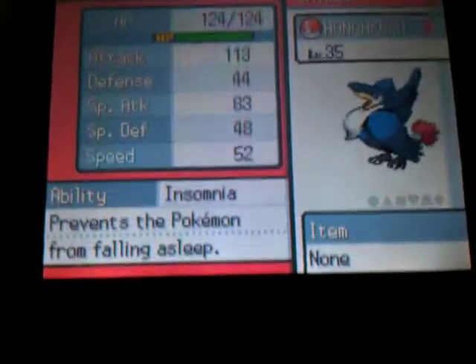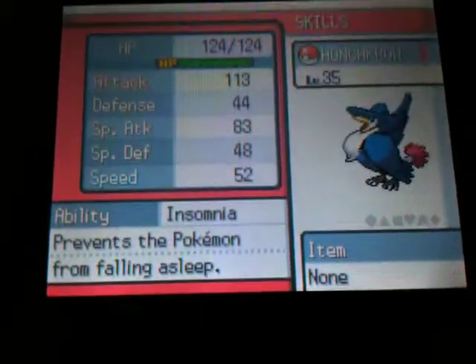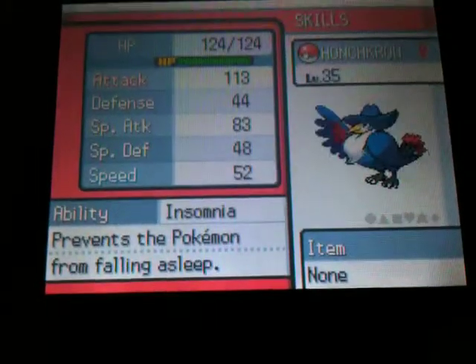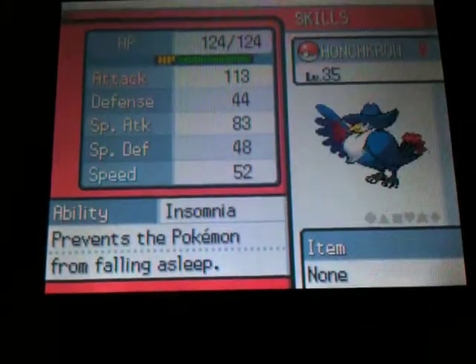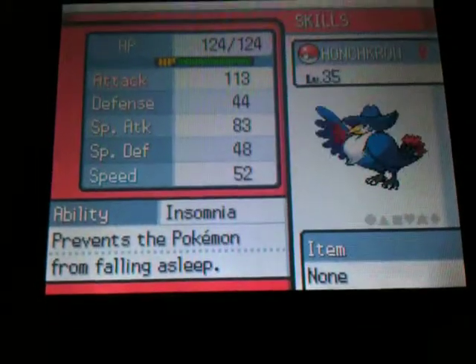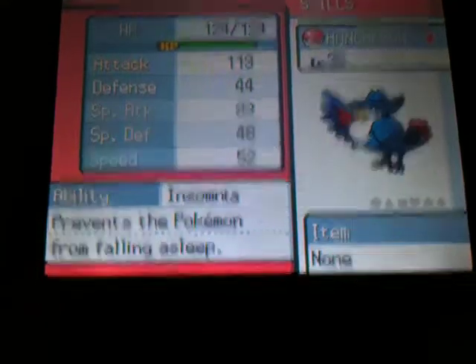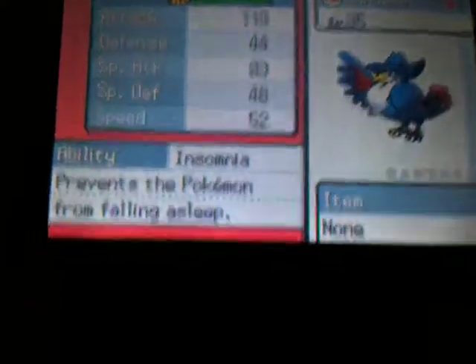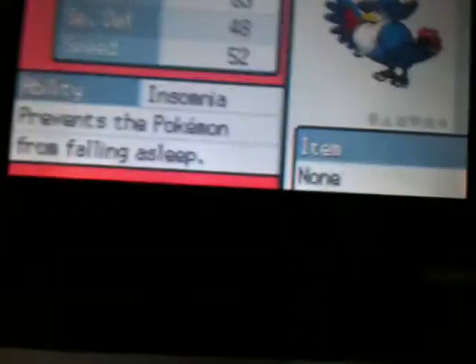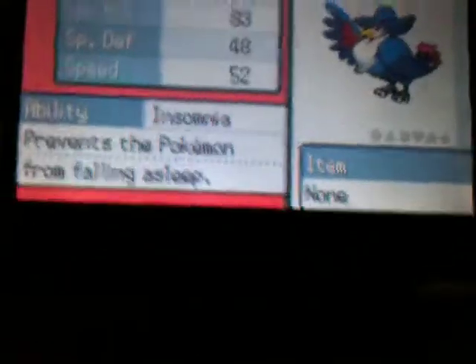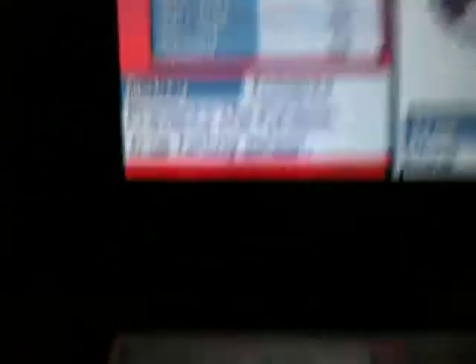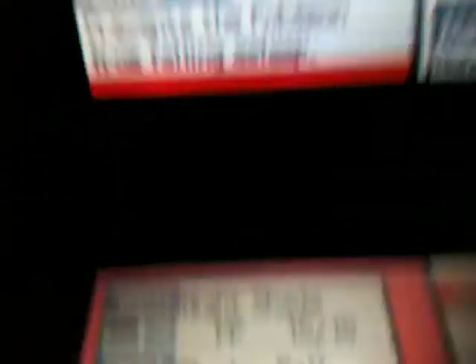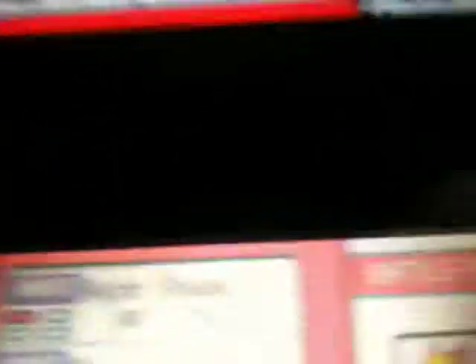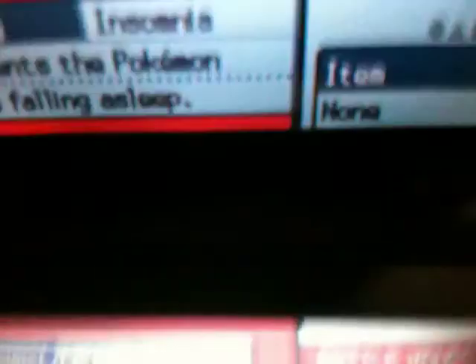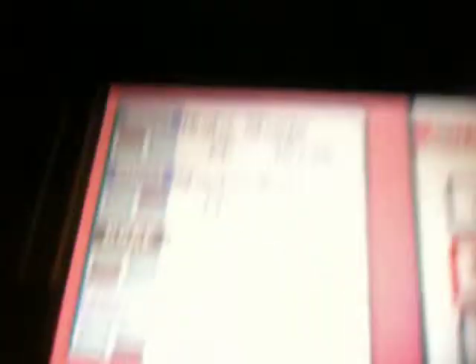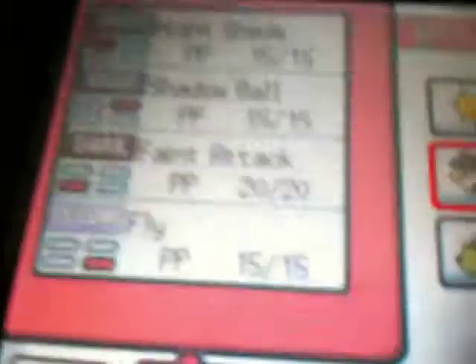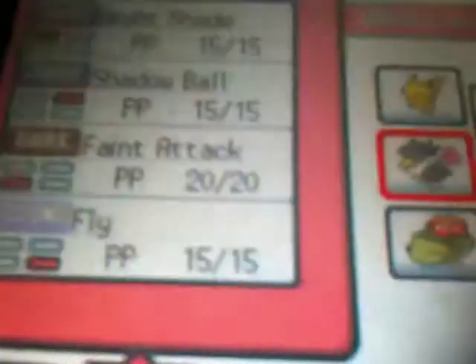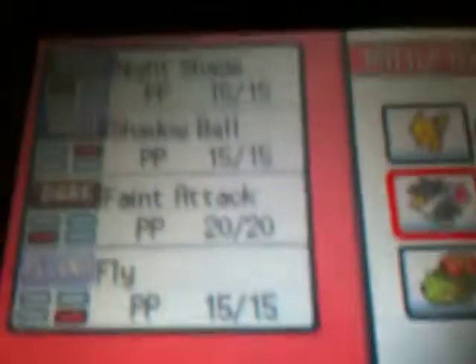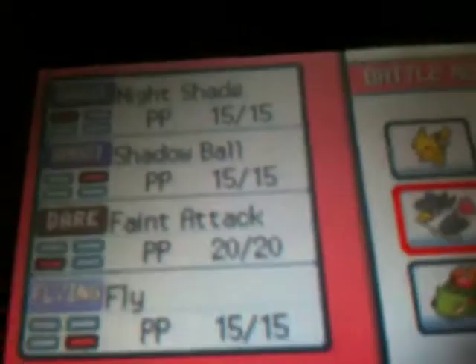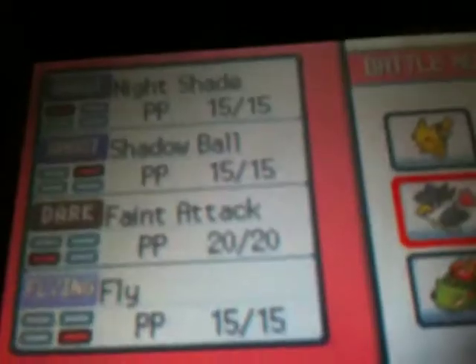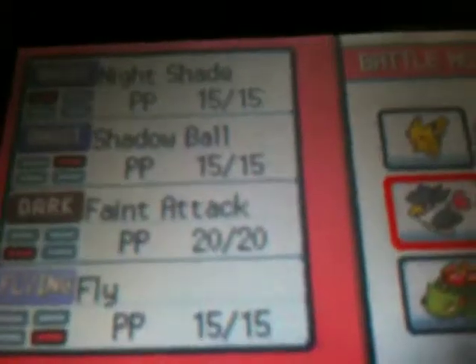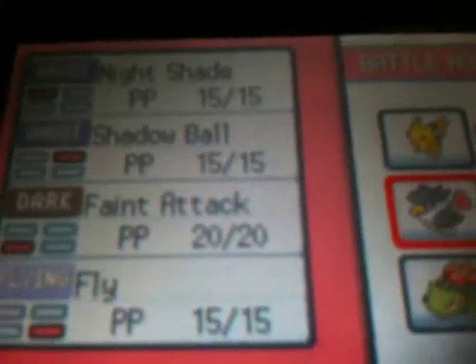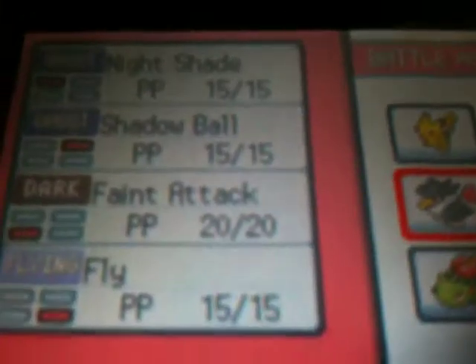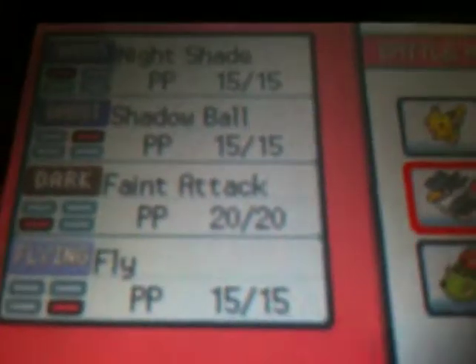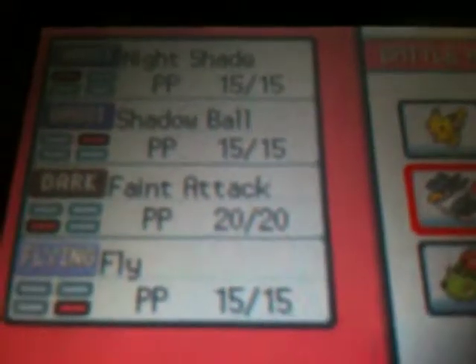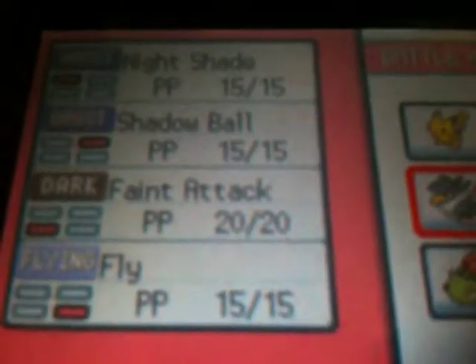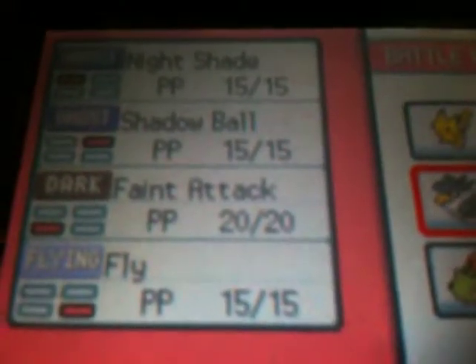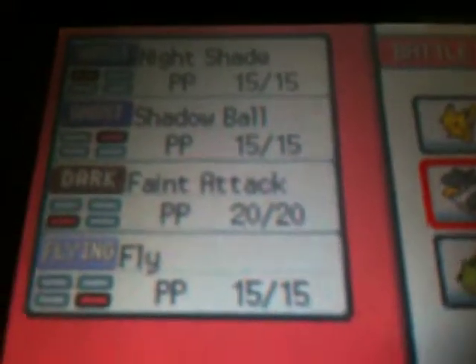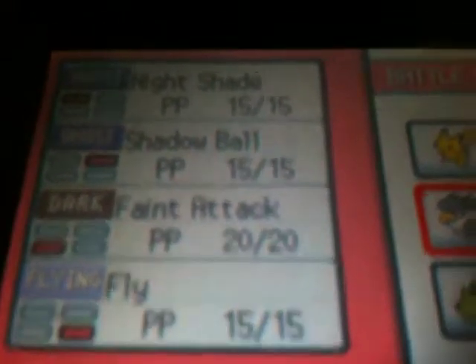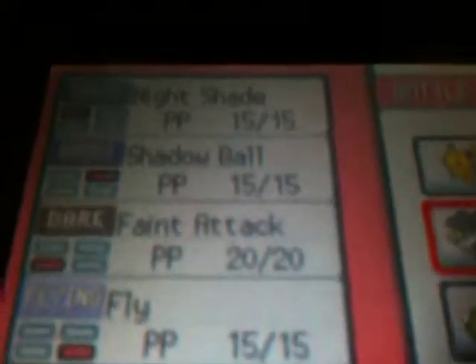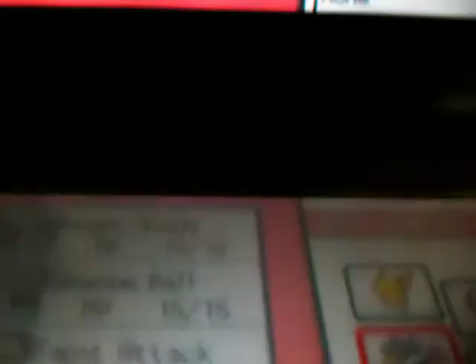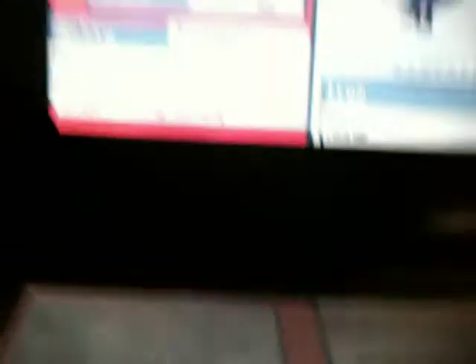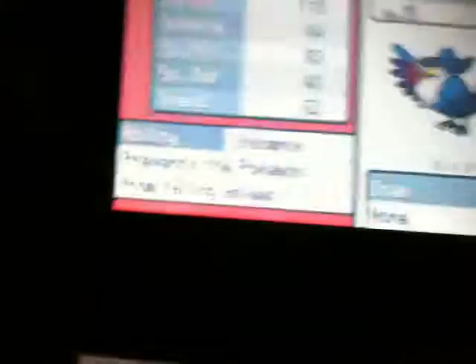Haunter's attacks are: Night Shade, Shadow Ball, Faint Attack, and Fly.